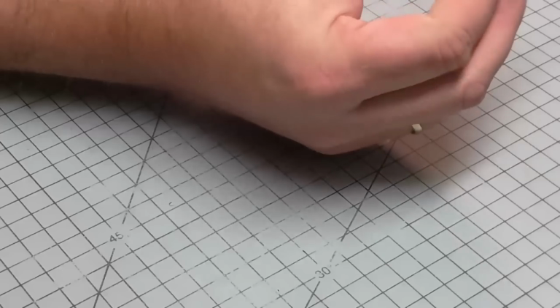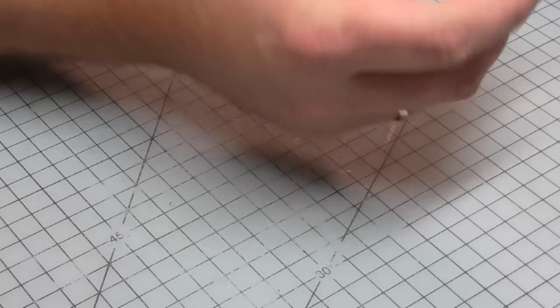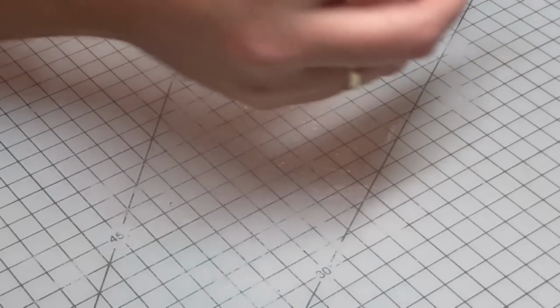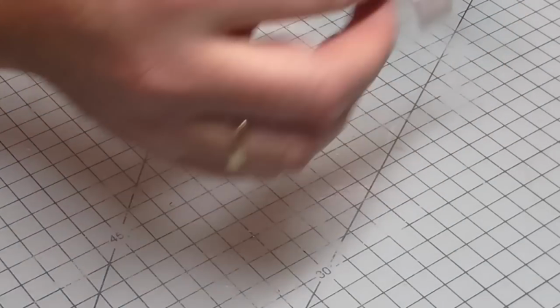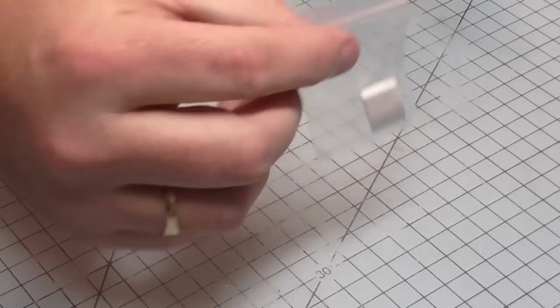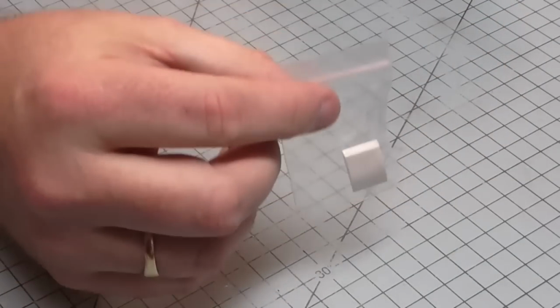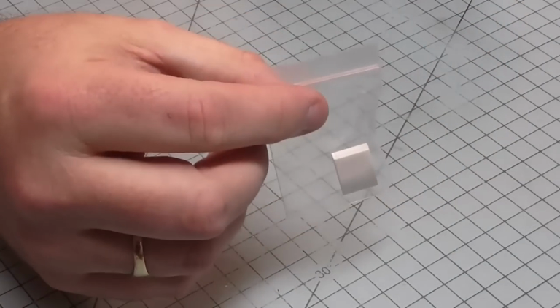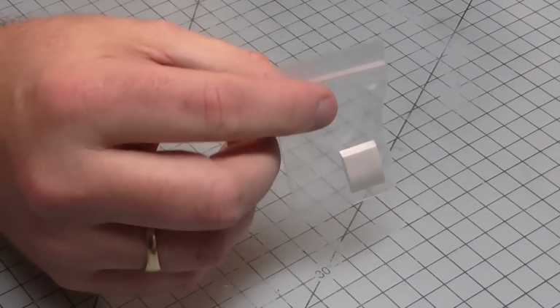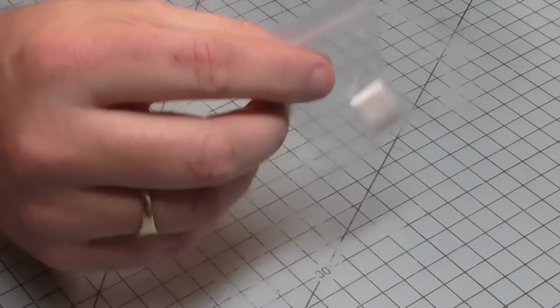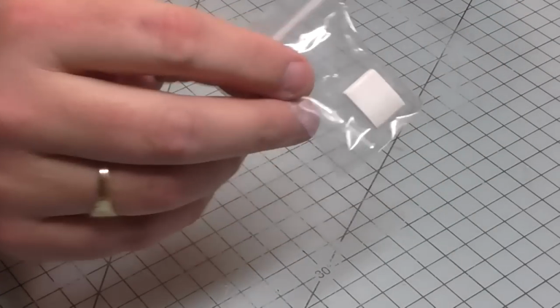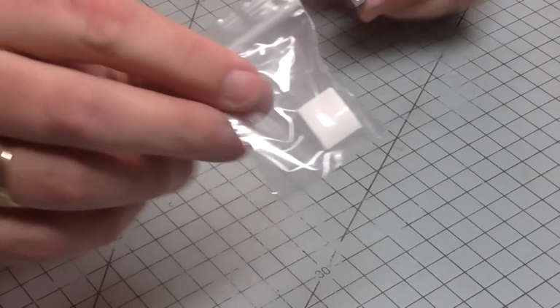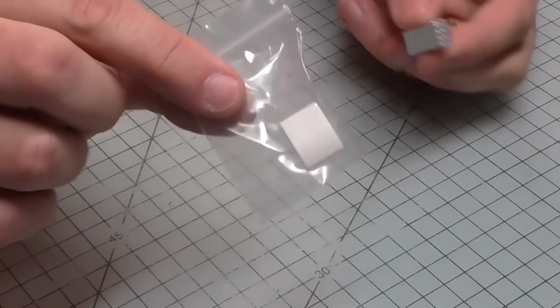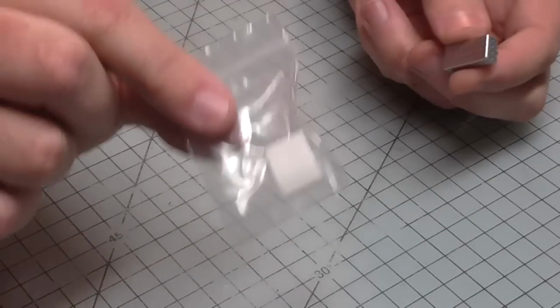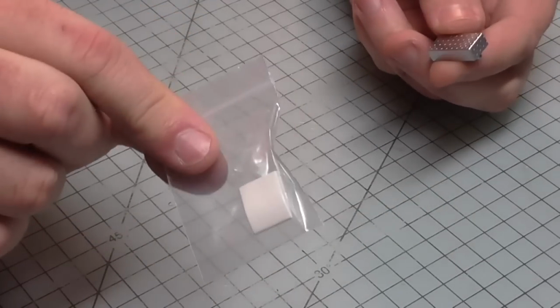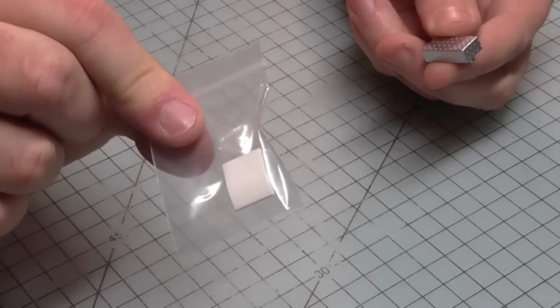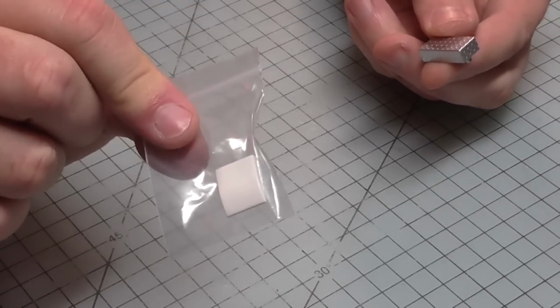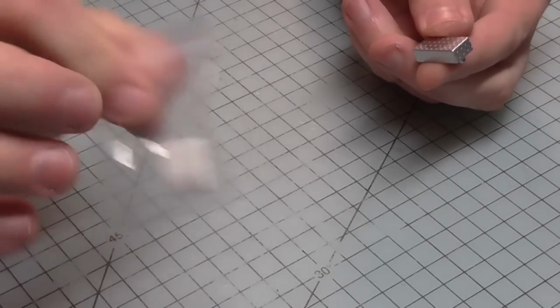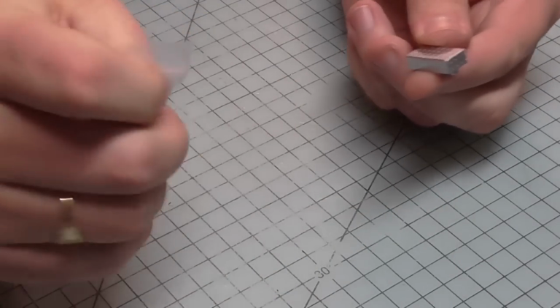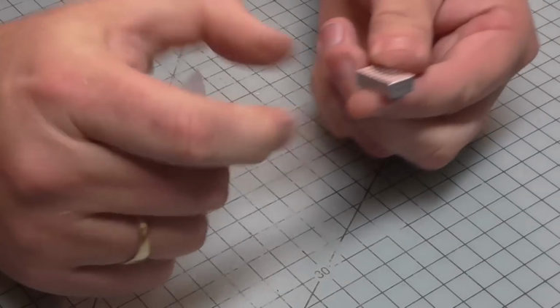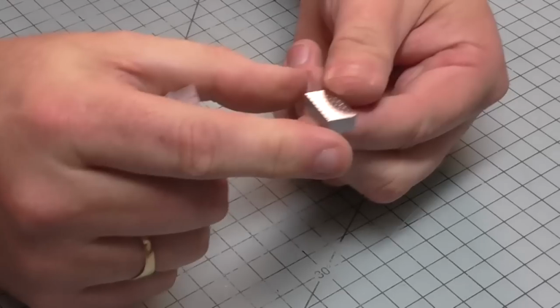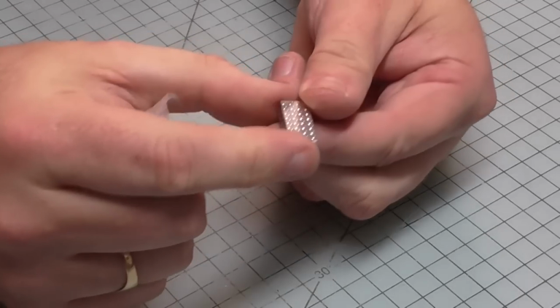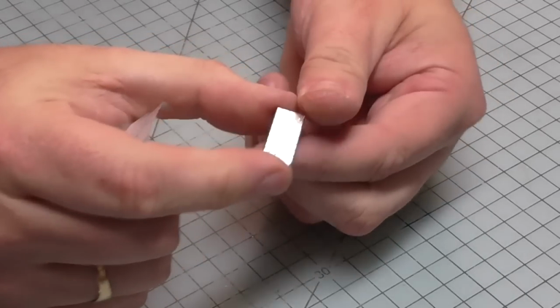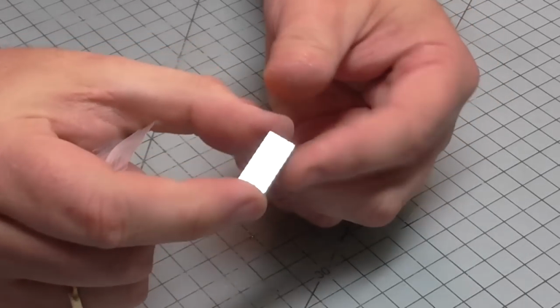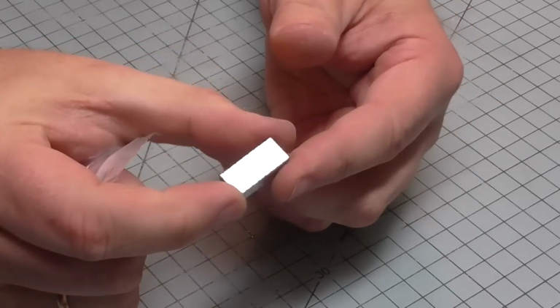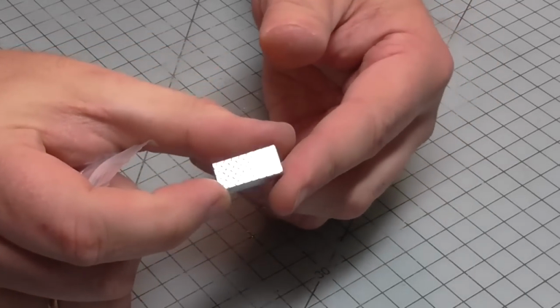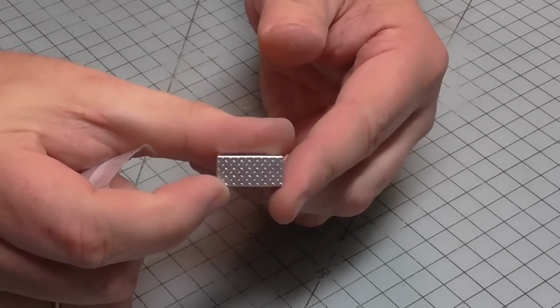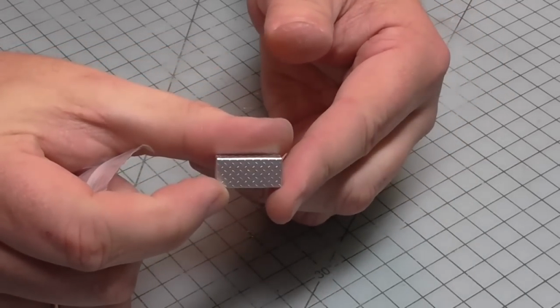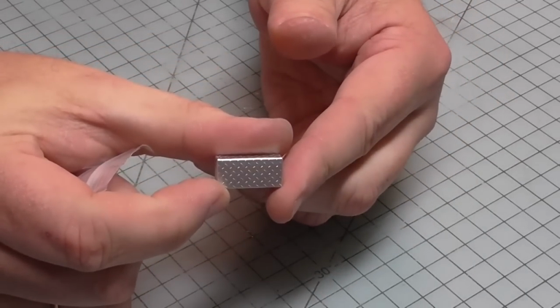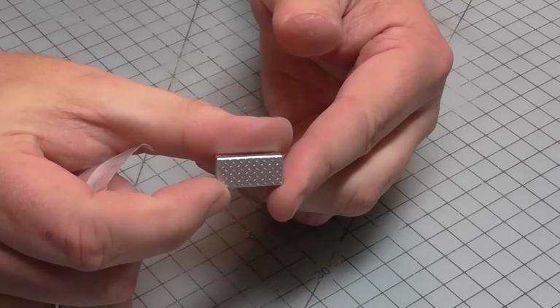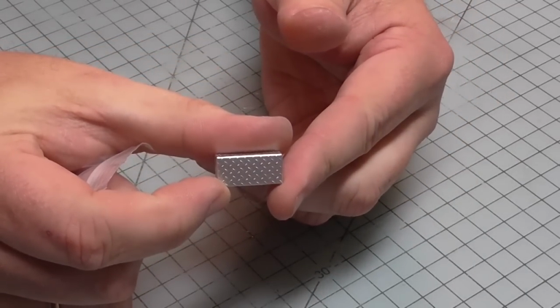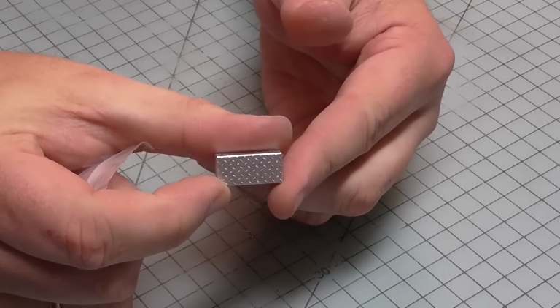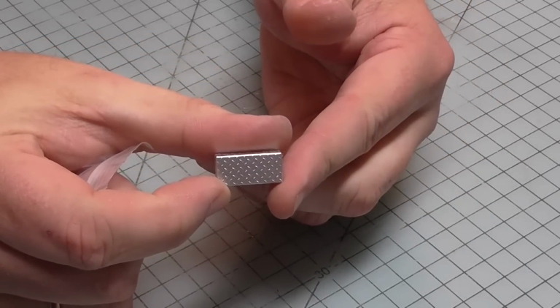Once again we've got a couple of parts left over - we've got this white section here and we have got this kick plate here as well.